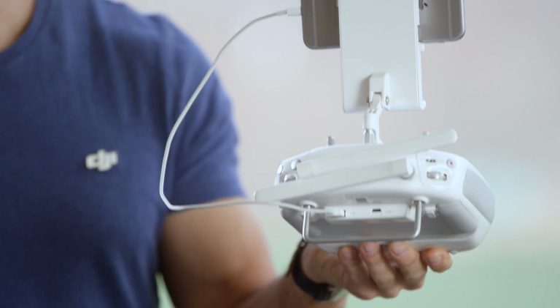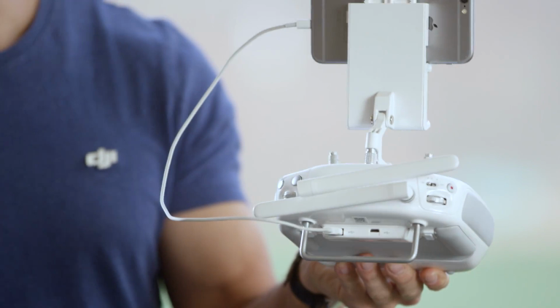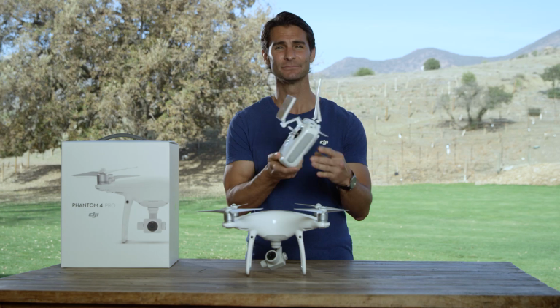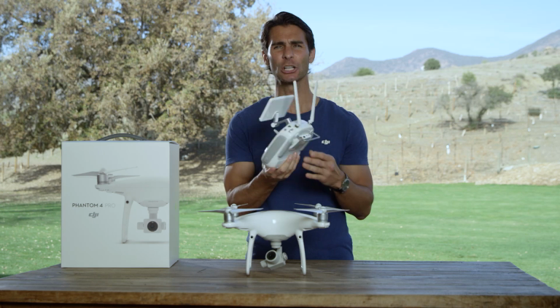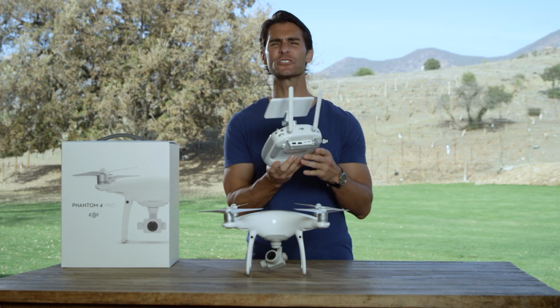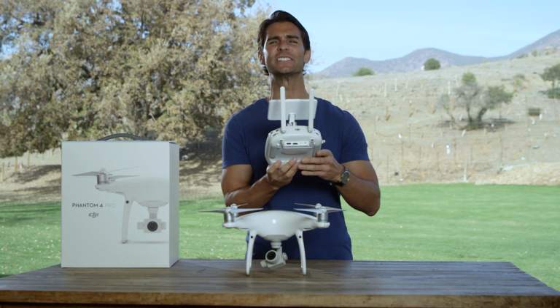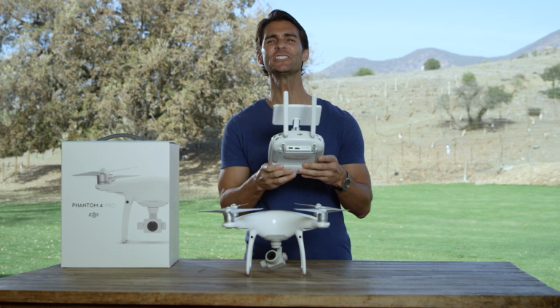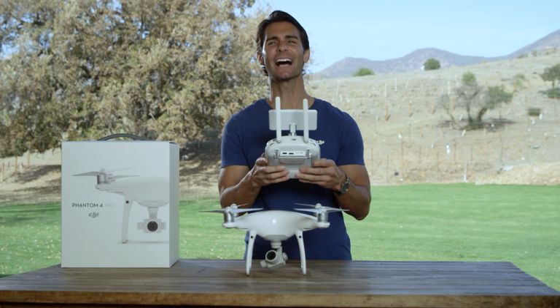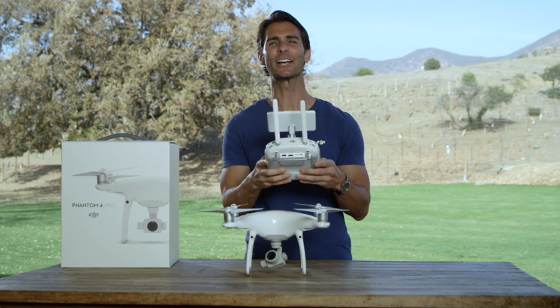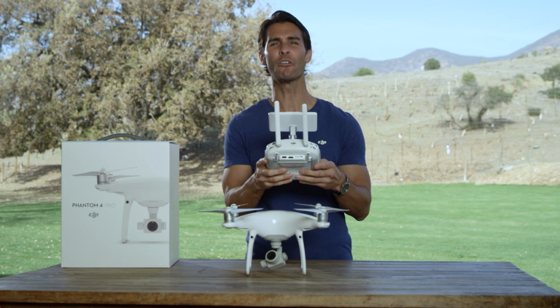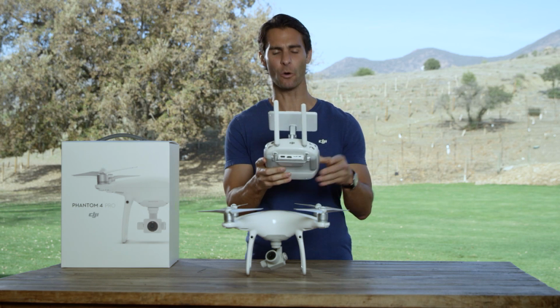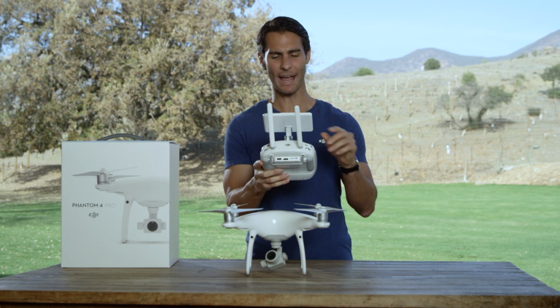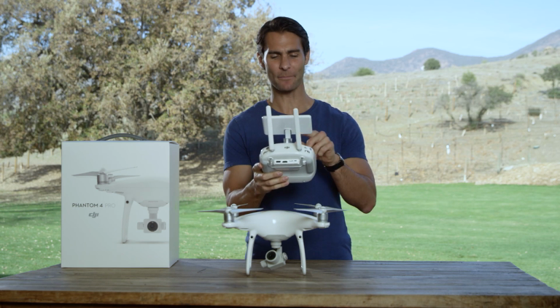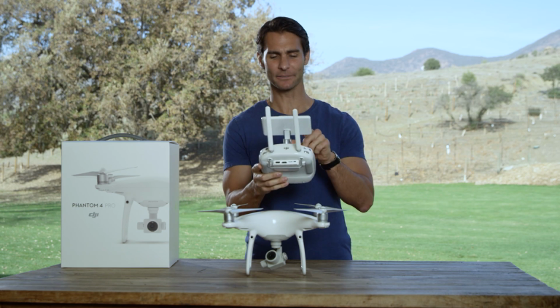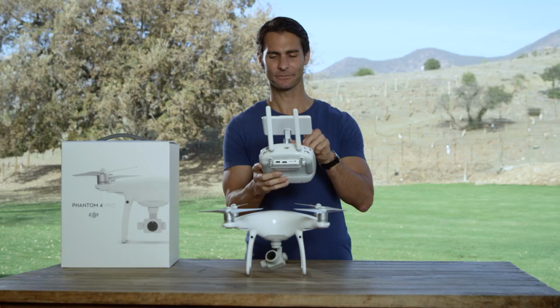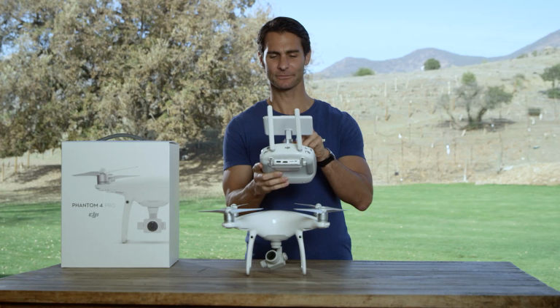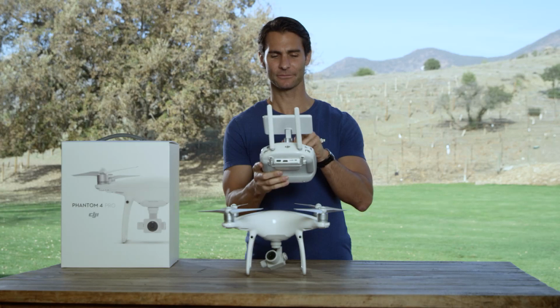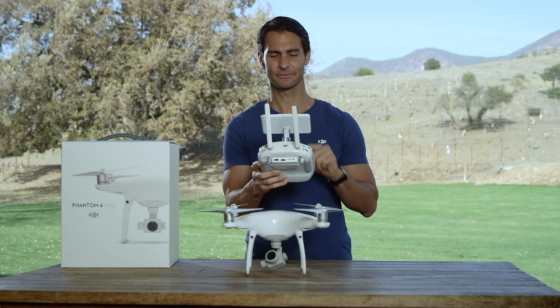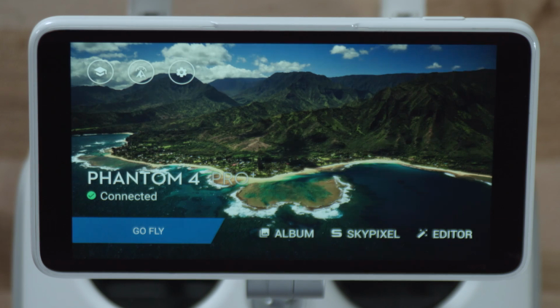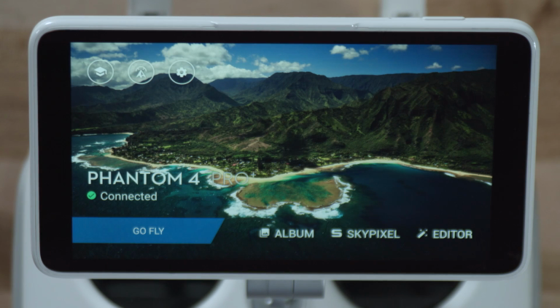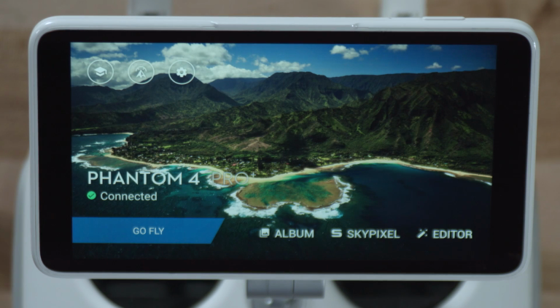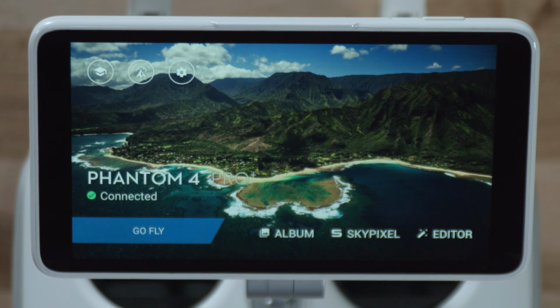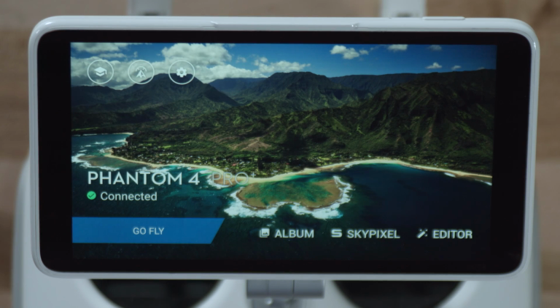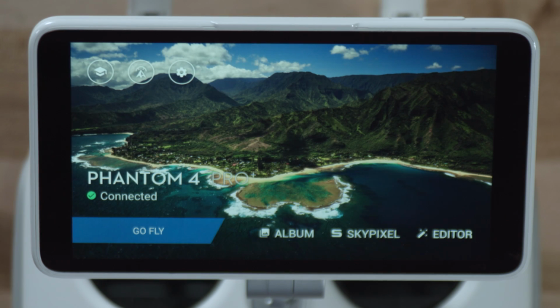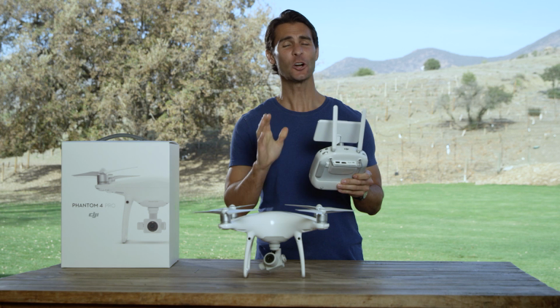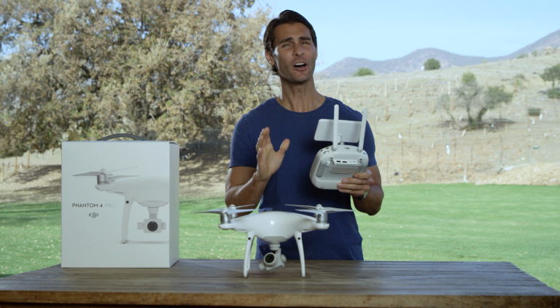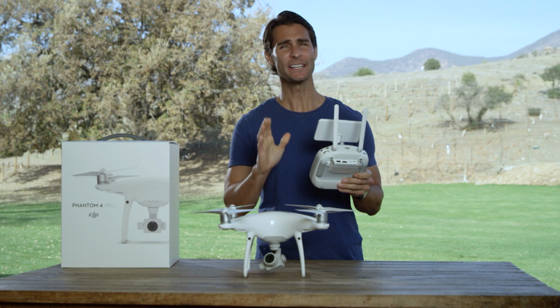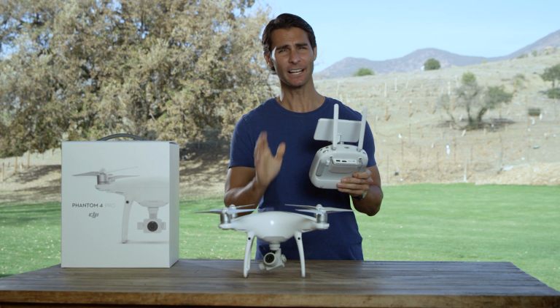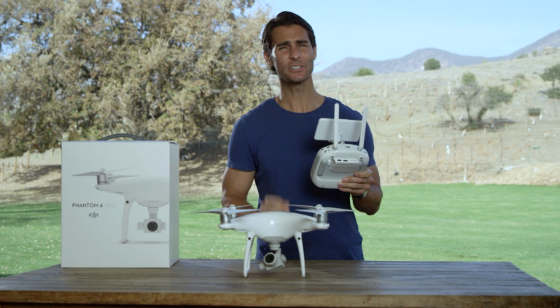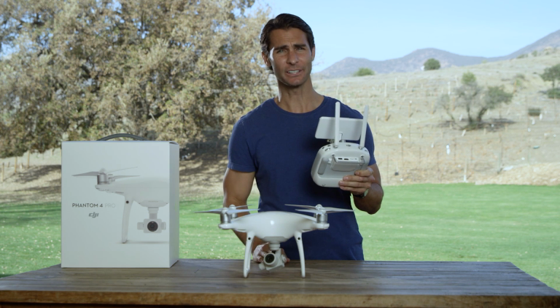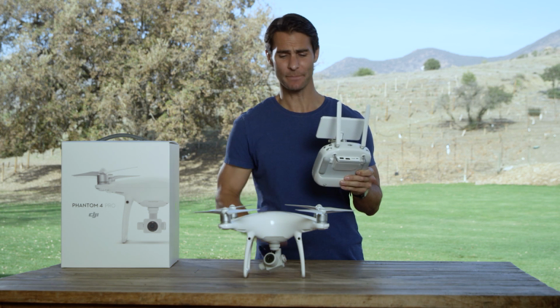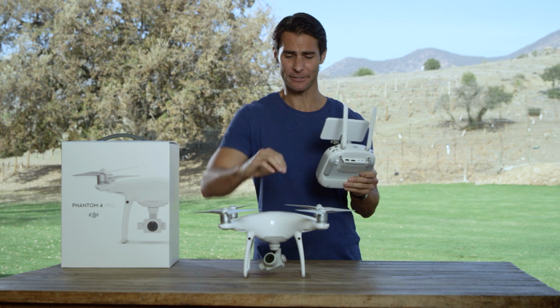Now, launch the DJI Go 4 app. Next, turn on the intelligent flight battery.